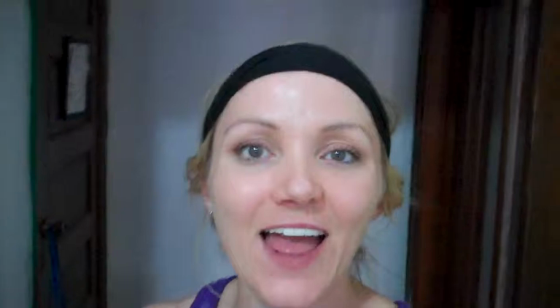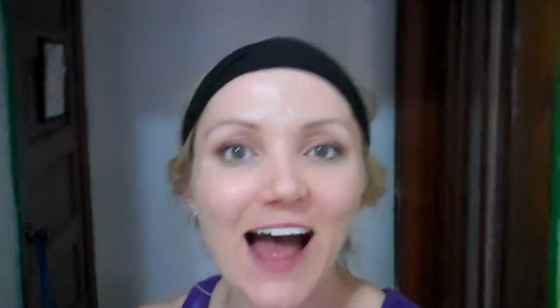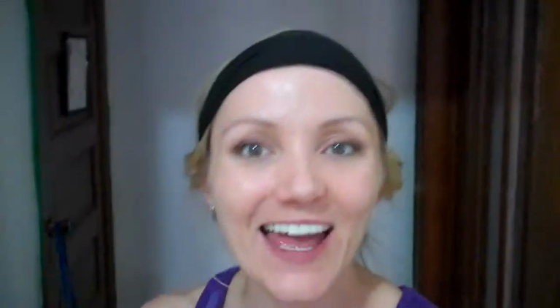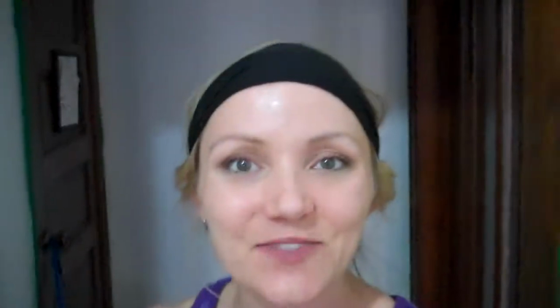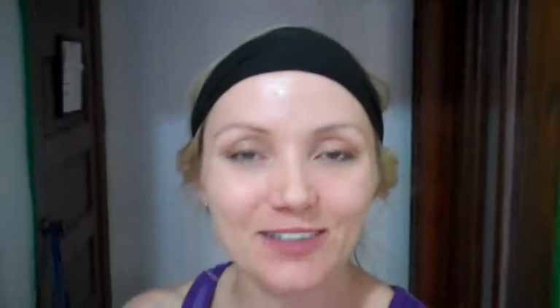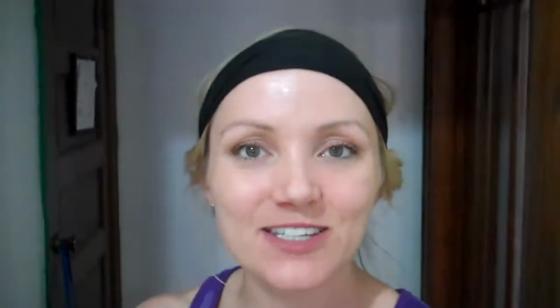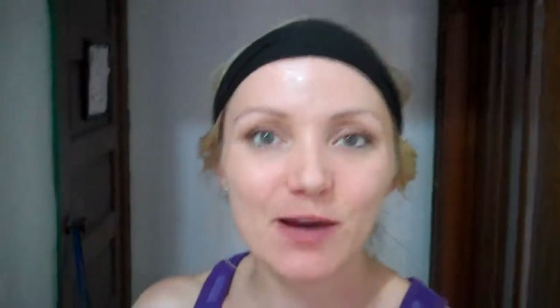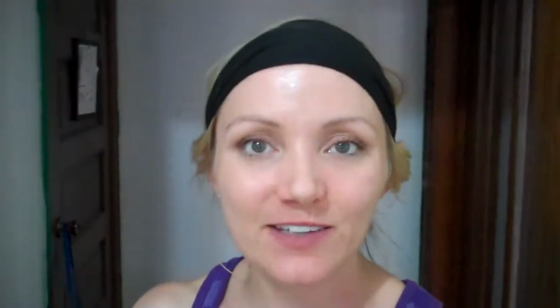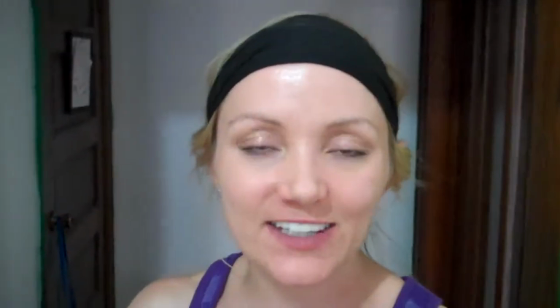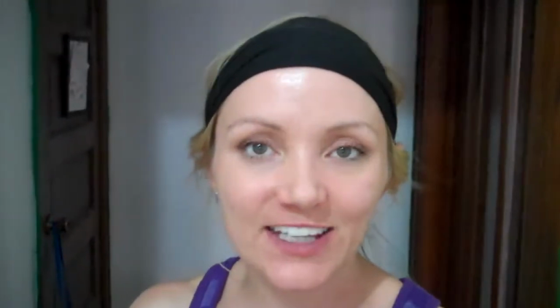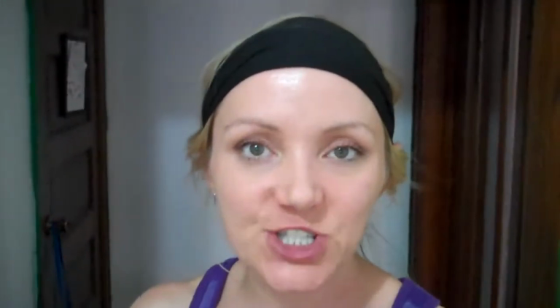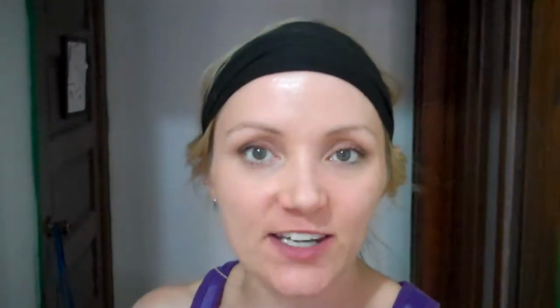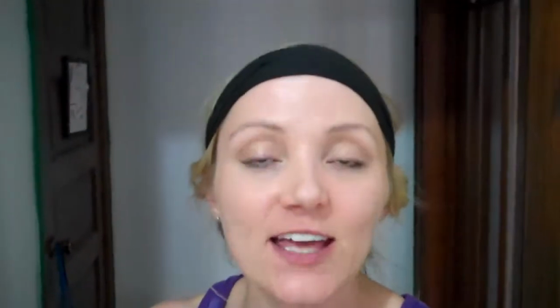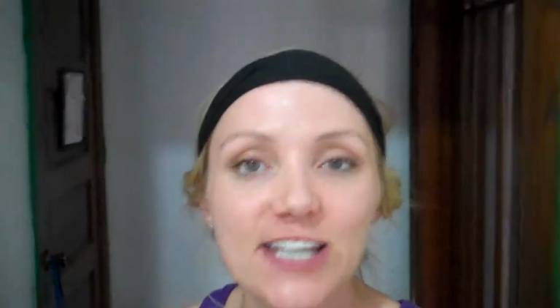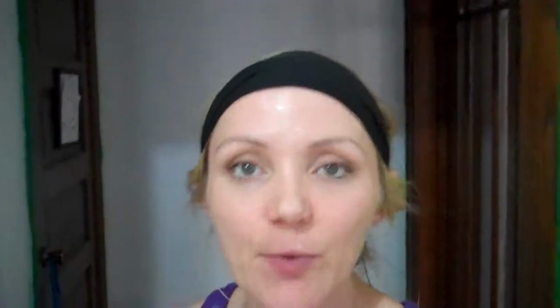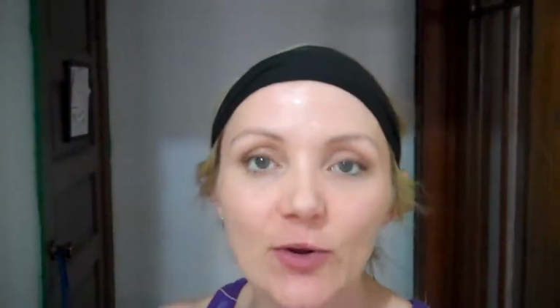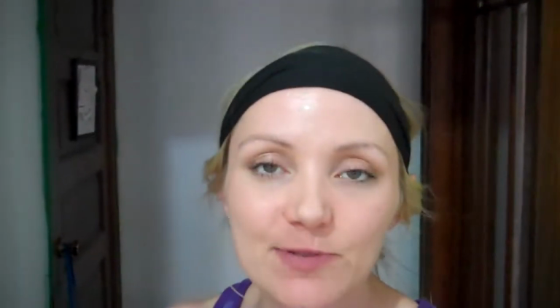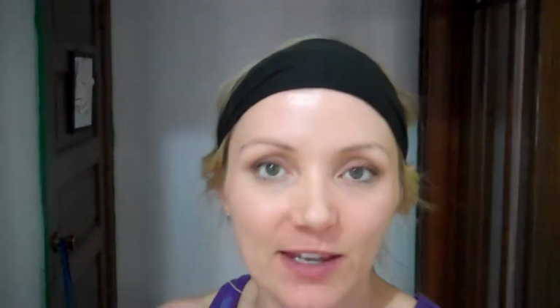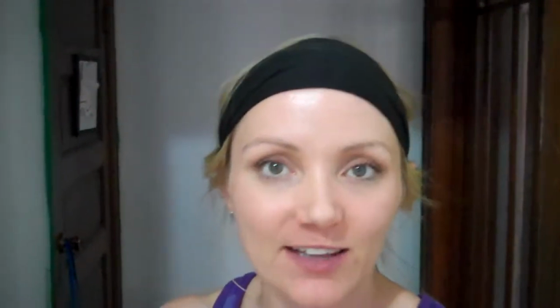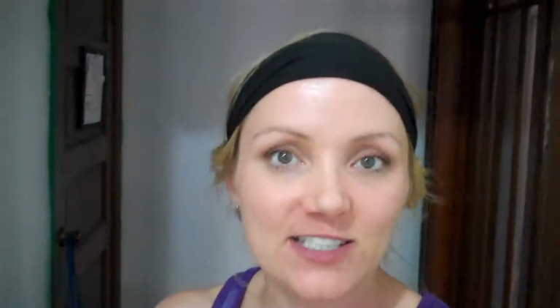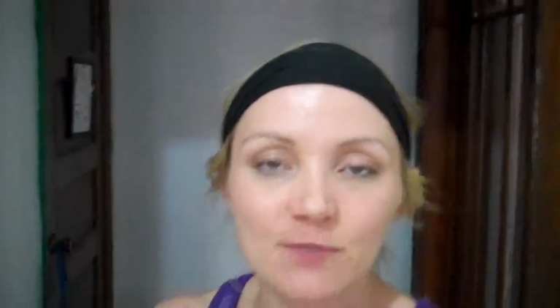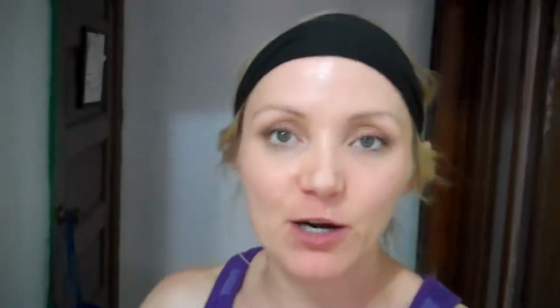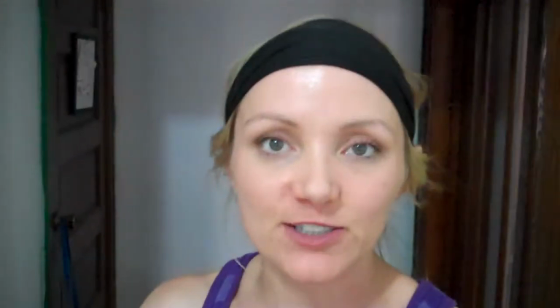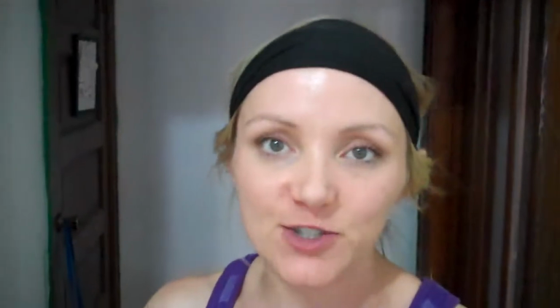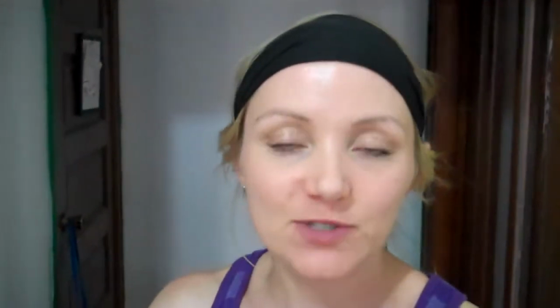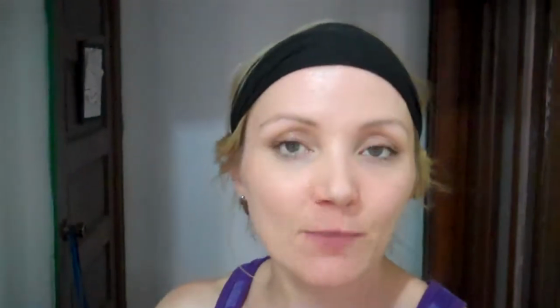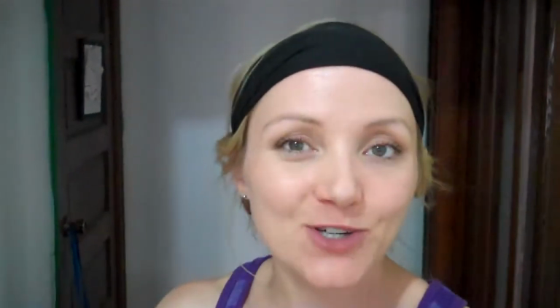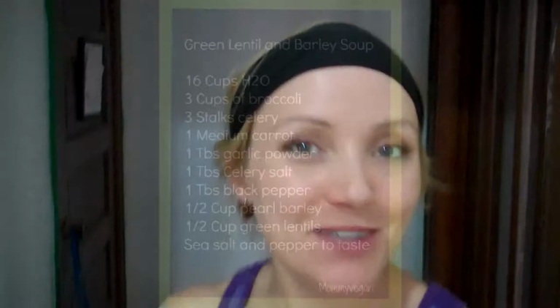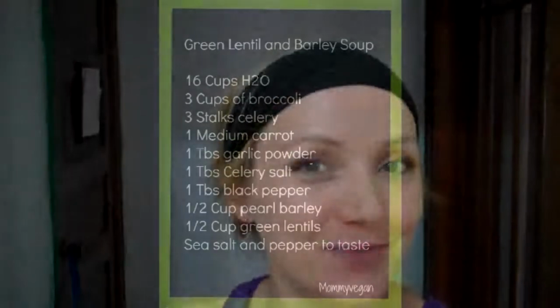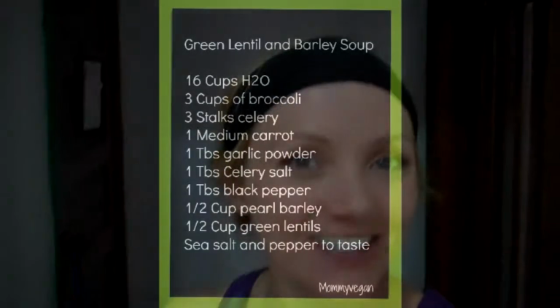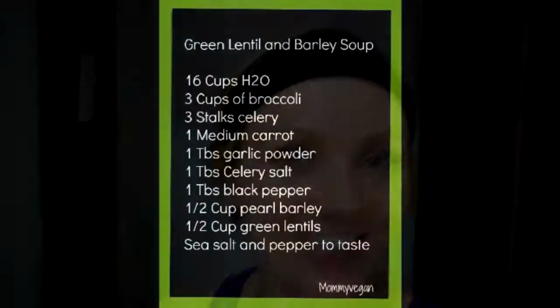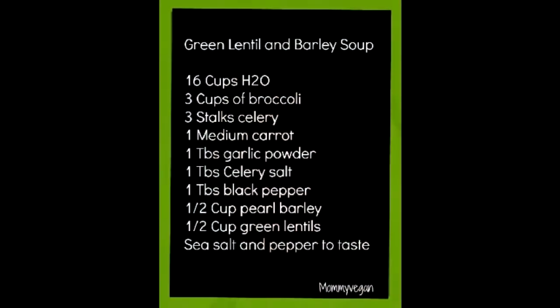Hi and welcome to the Mommy Vegan Kitchen. Today we're going to be making a lentil and barley soup, so come join me and we'll get started.